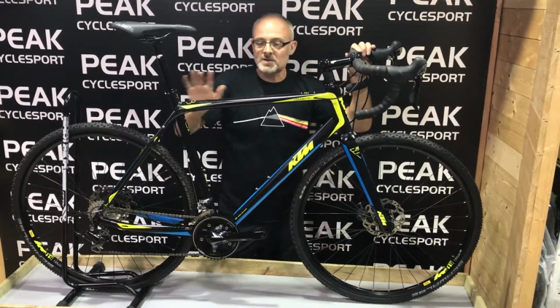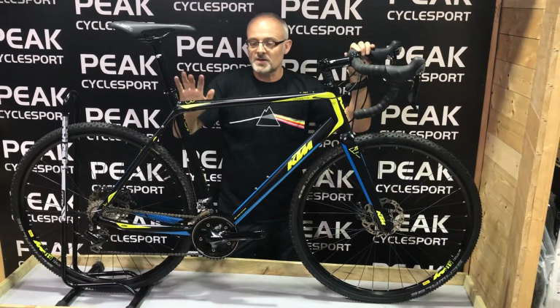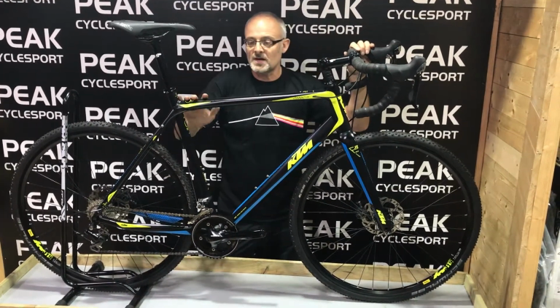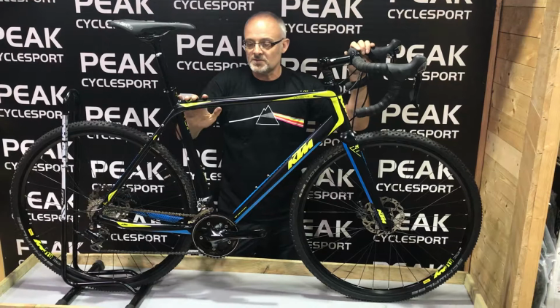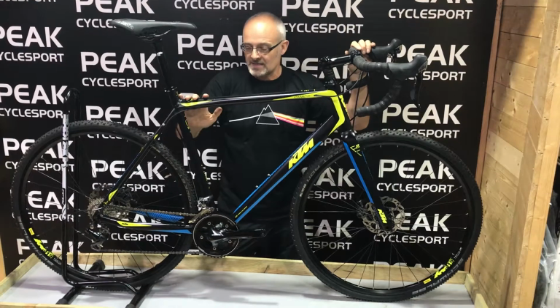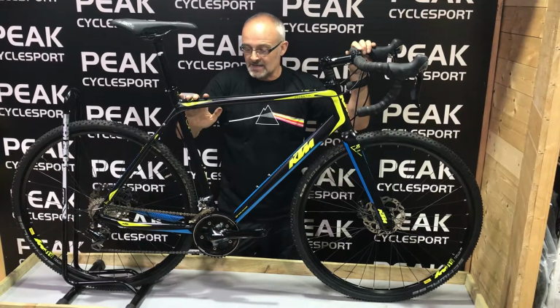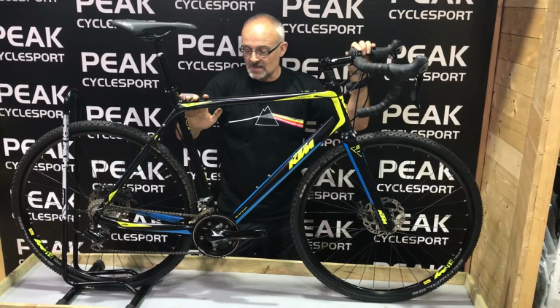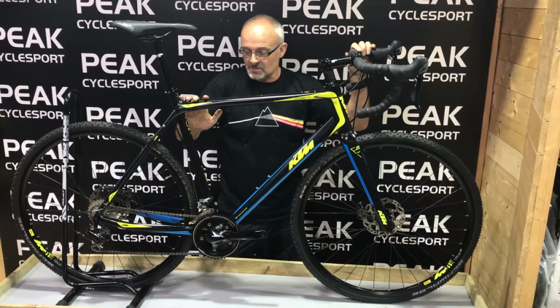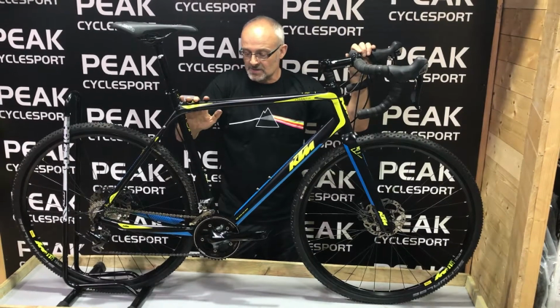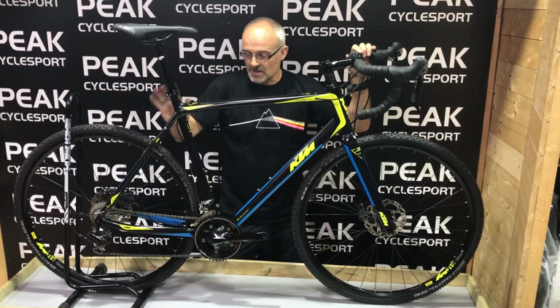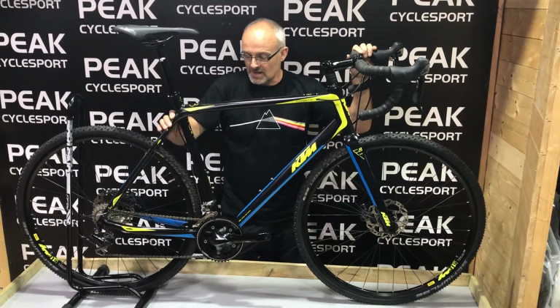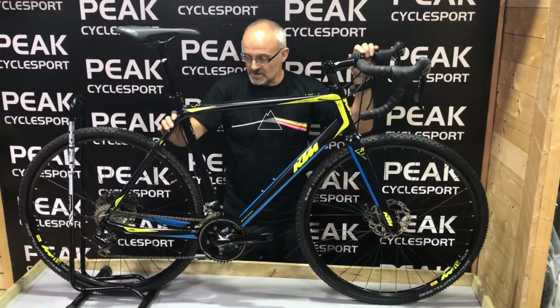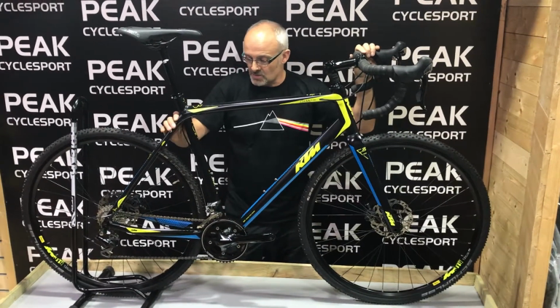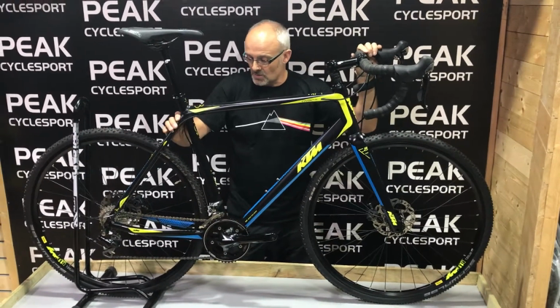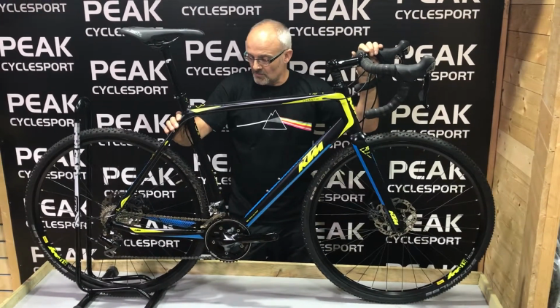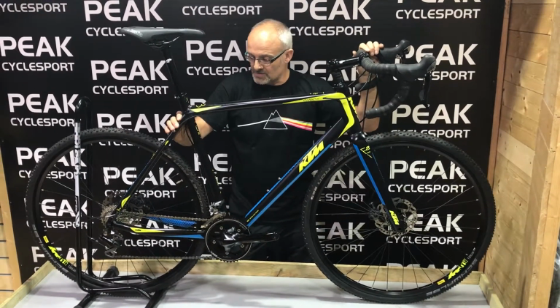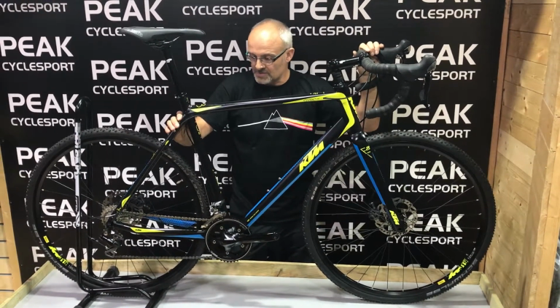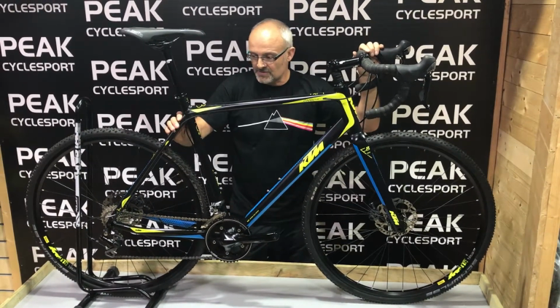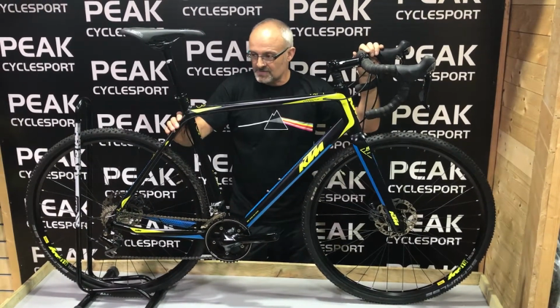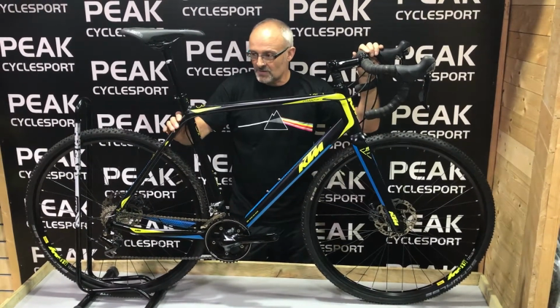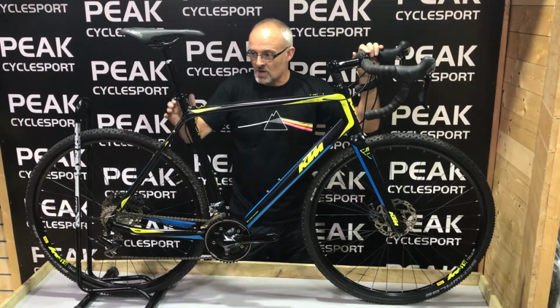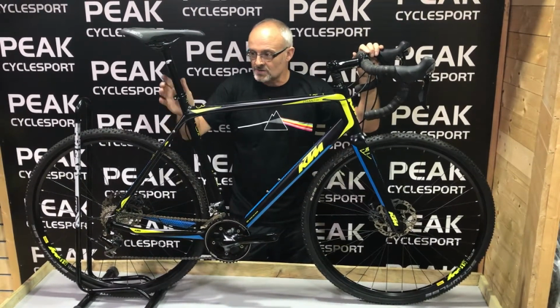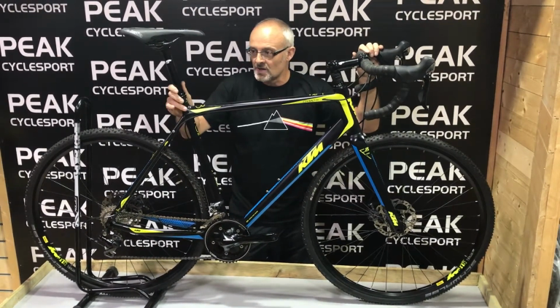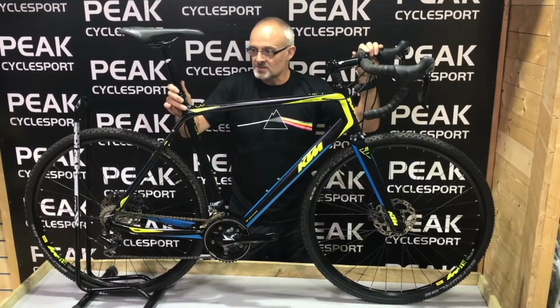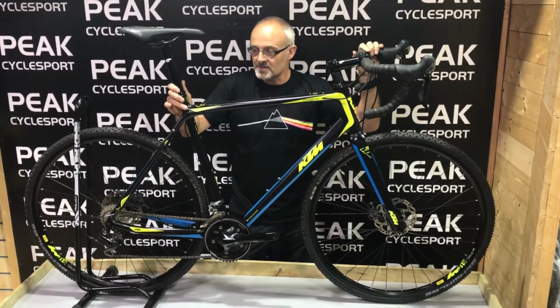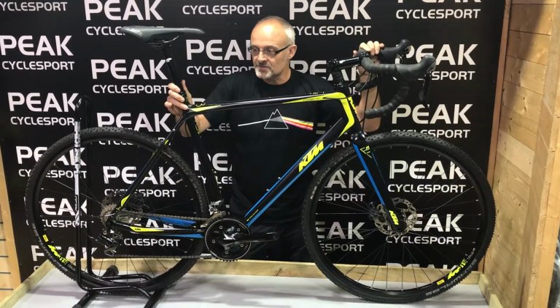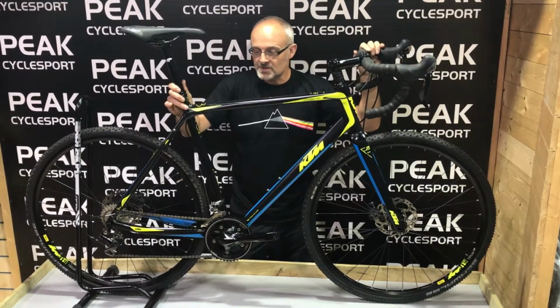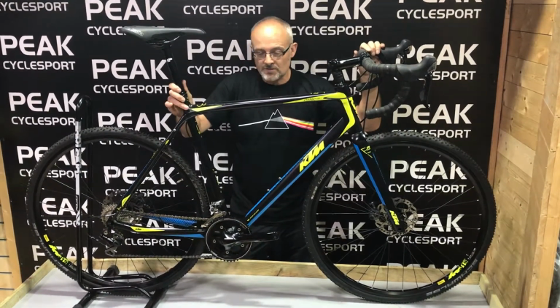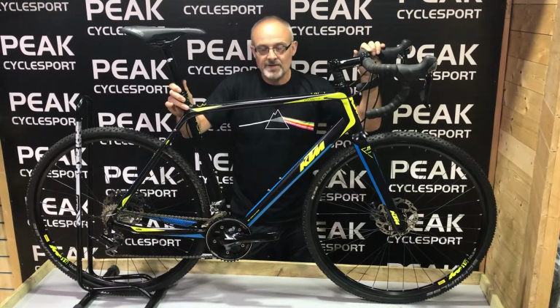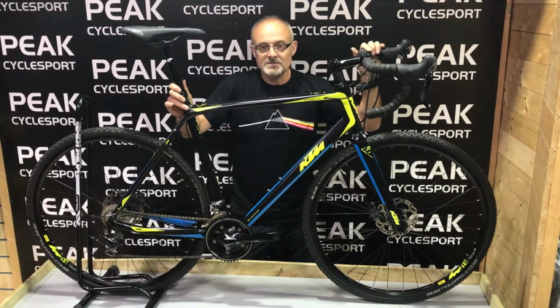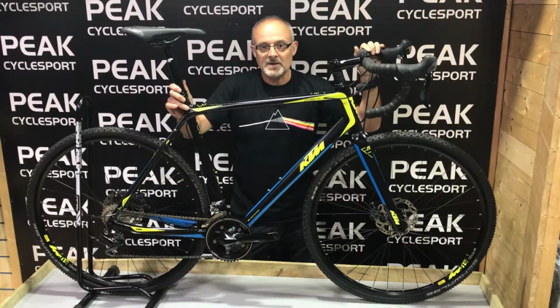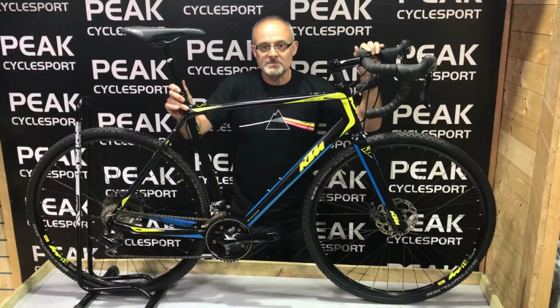Comes in at 9.8 kilos in total for a size 57 large, selling for just over a thousand pounds.